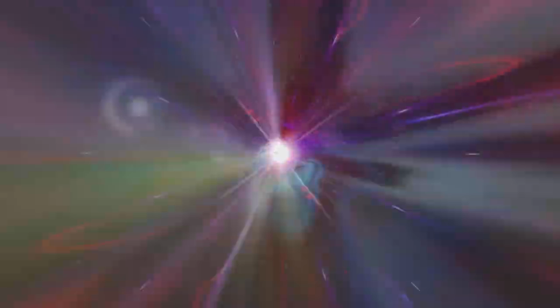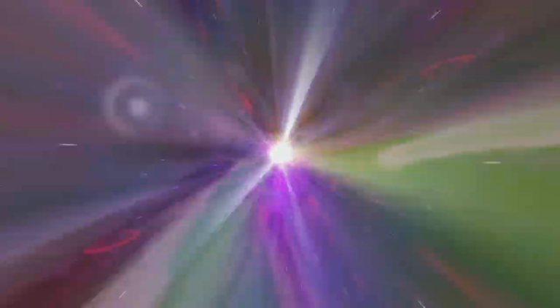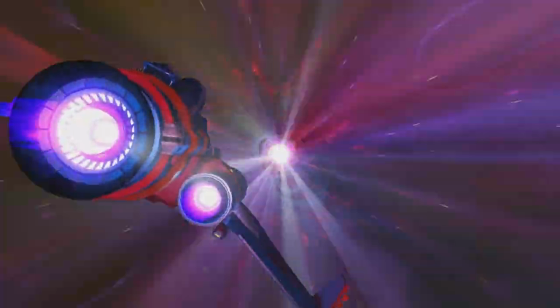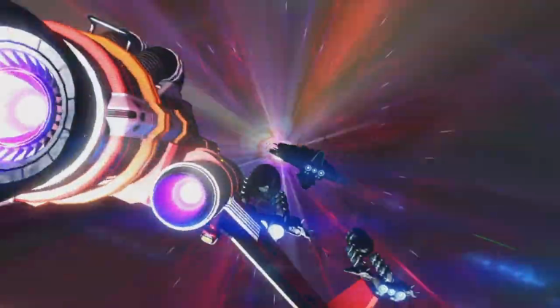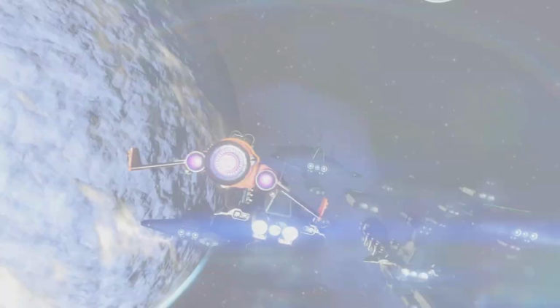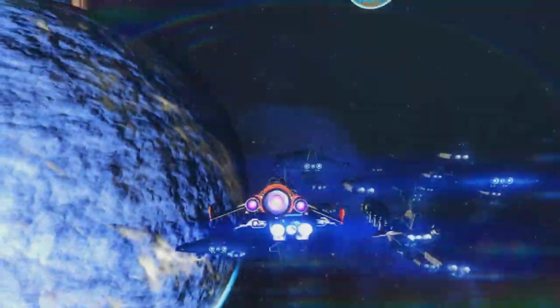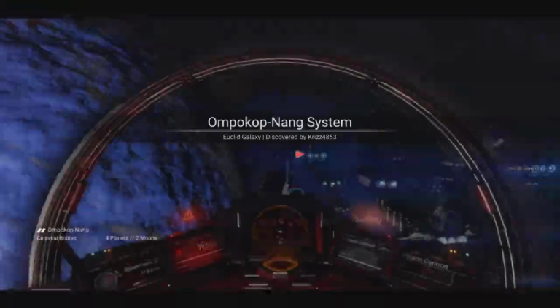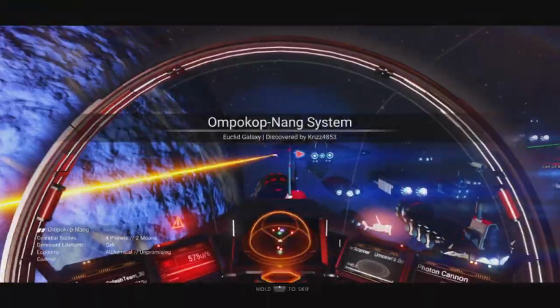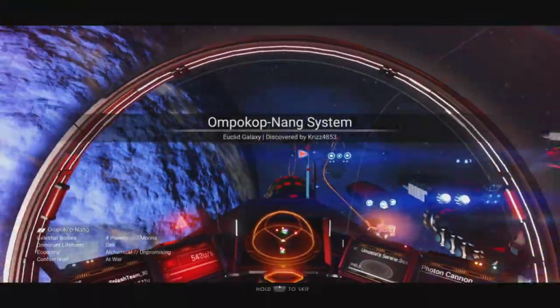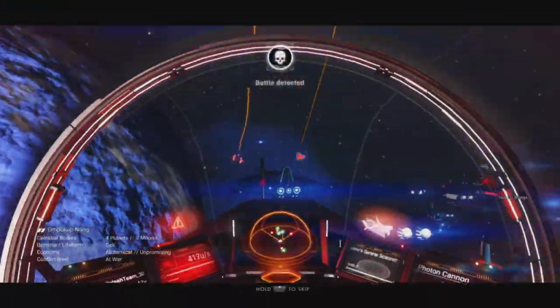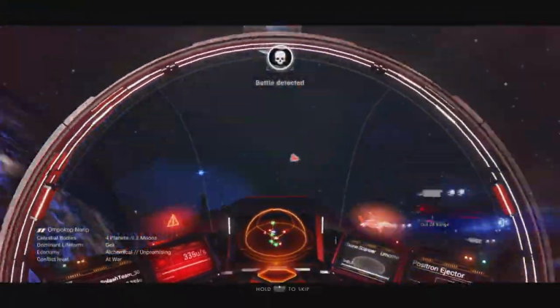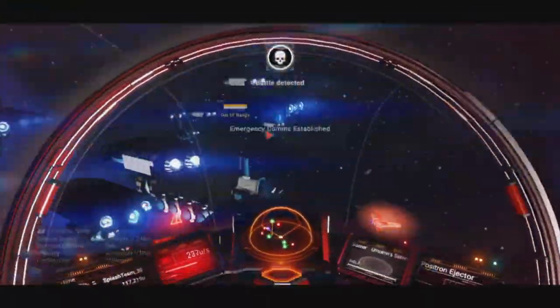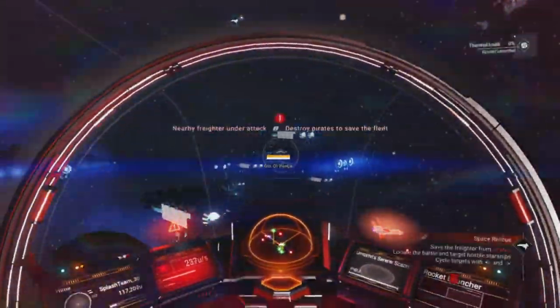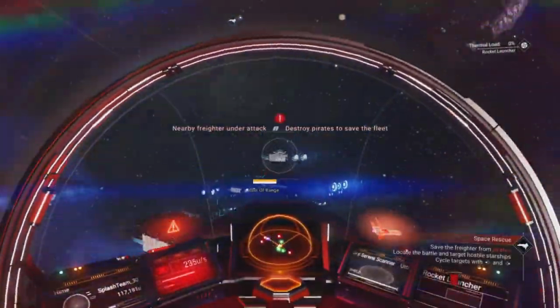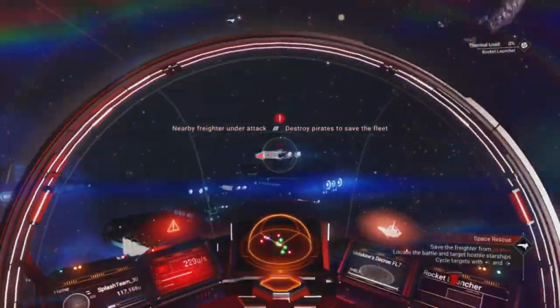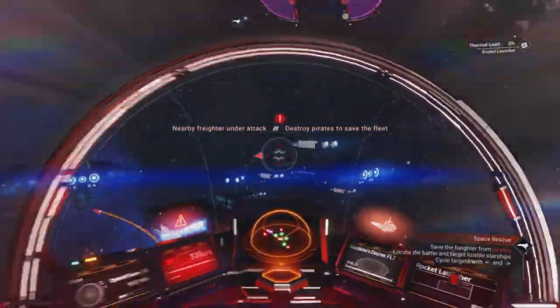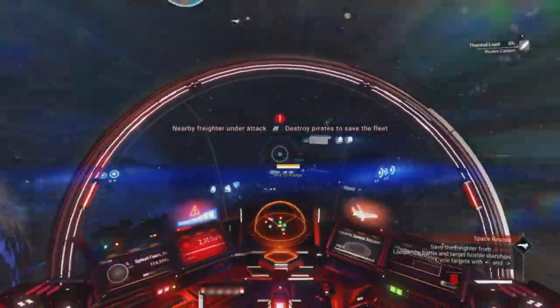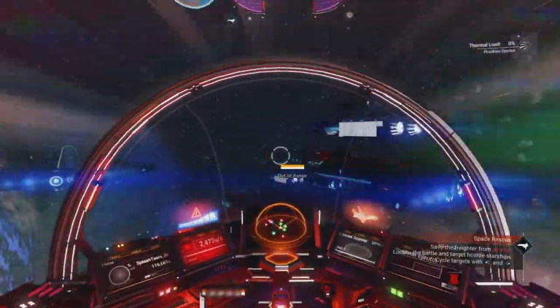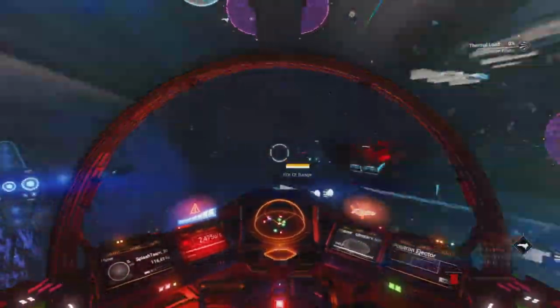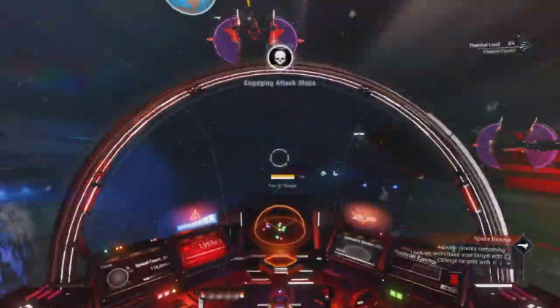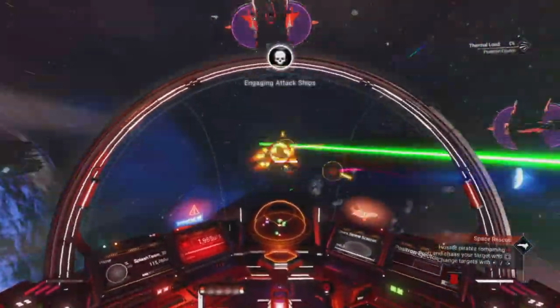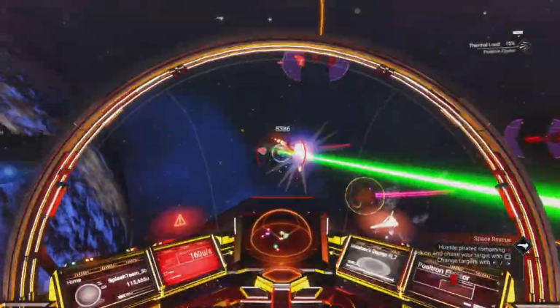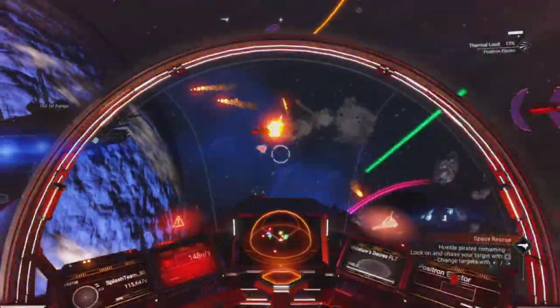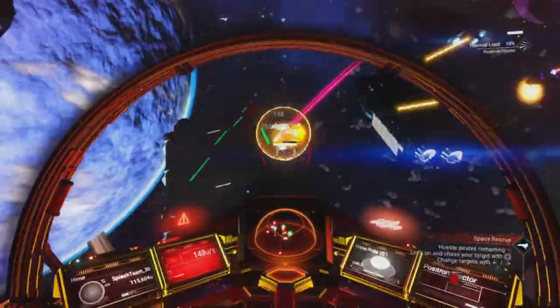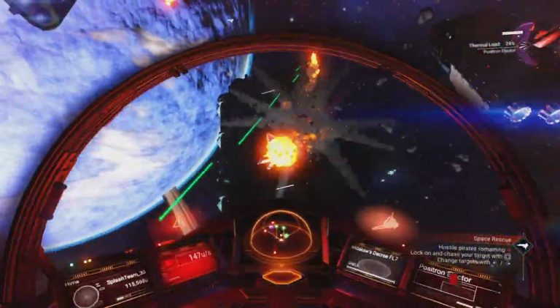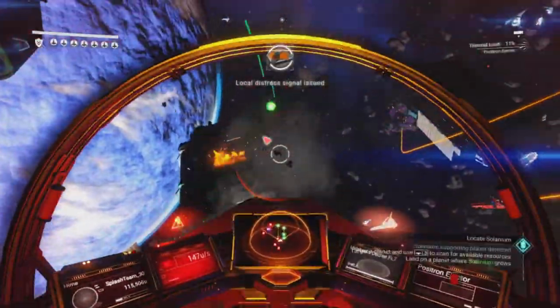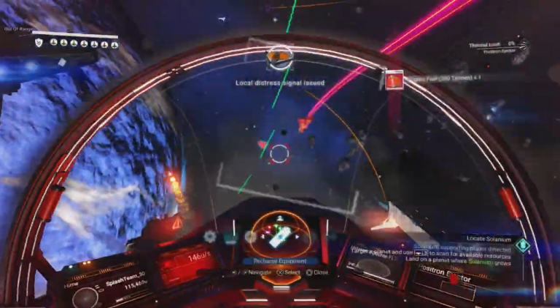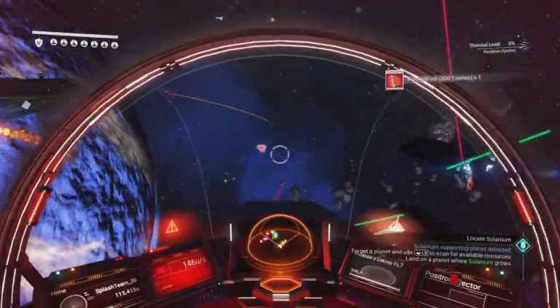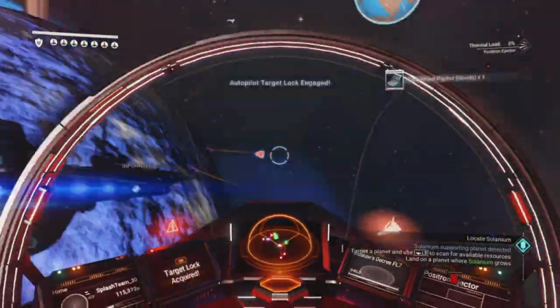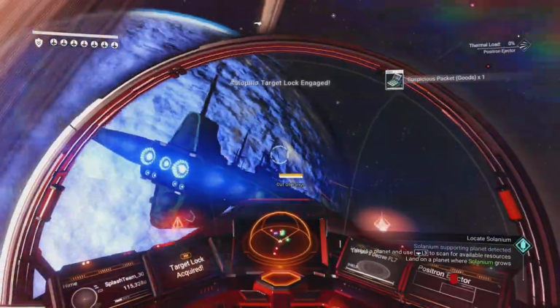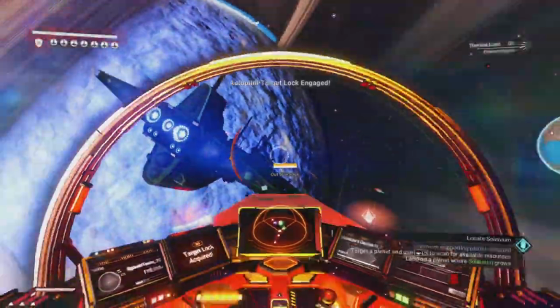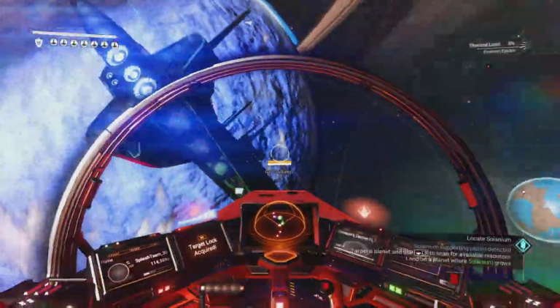I've encountered a space battle, so here's some music while I deal with that.